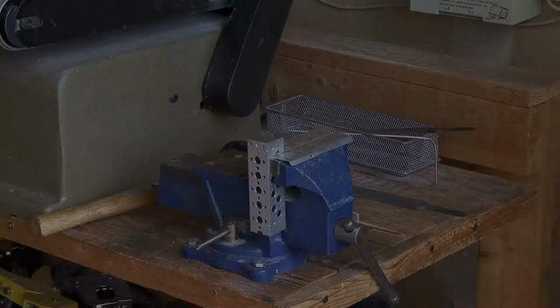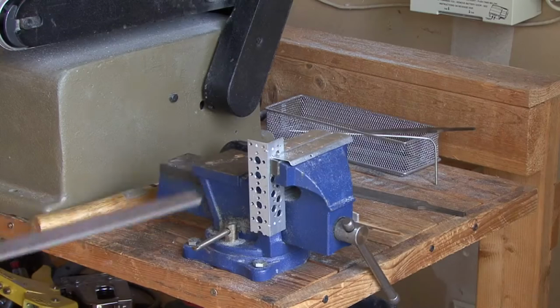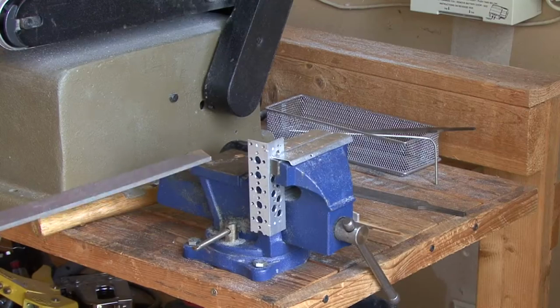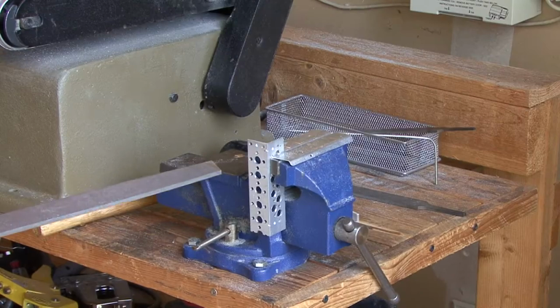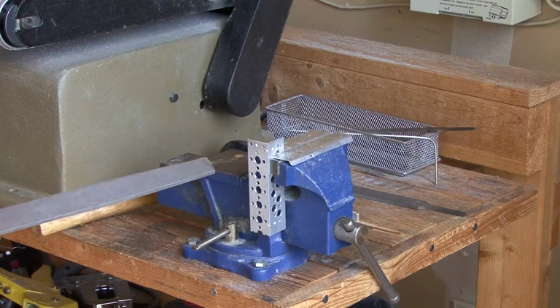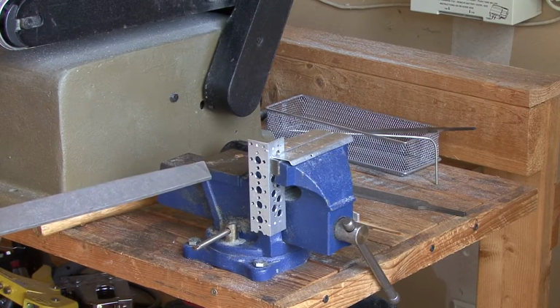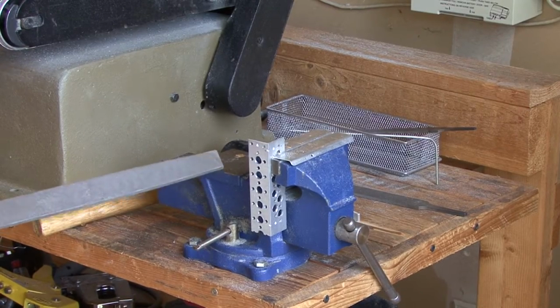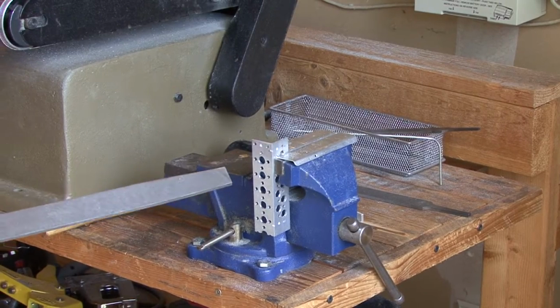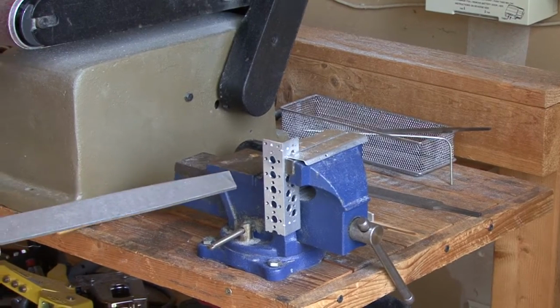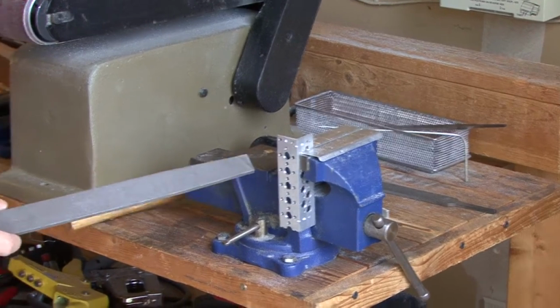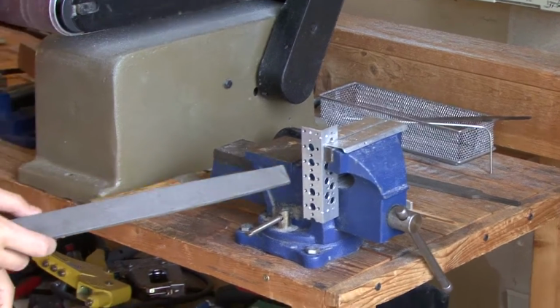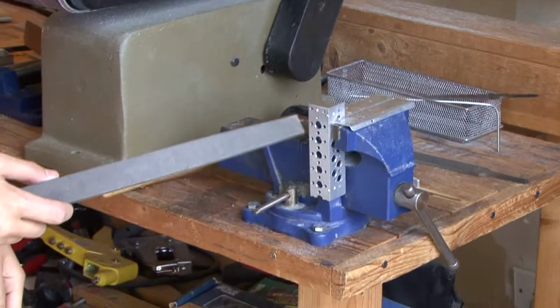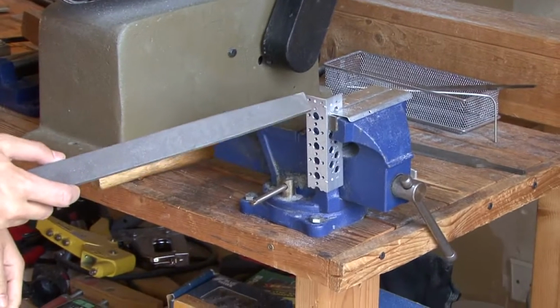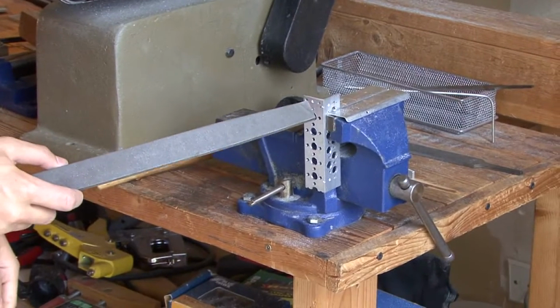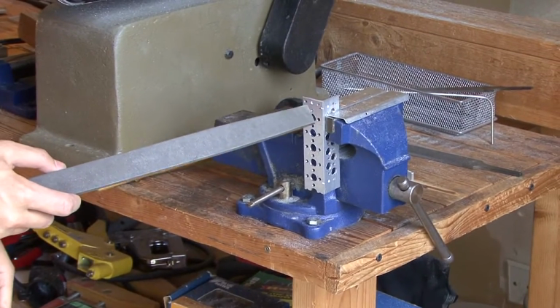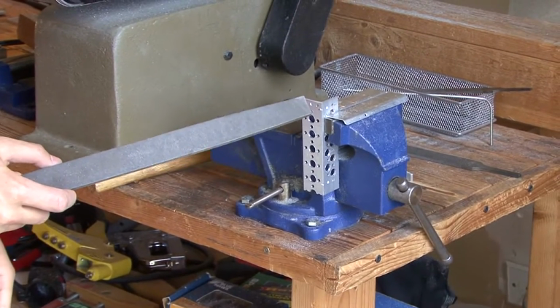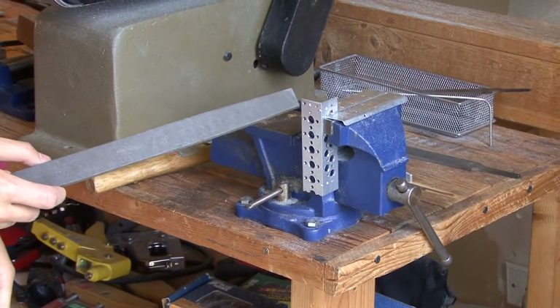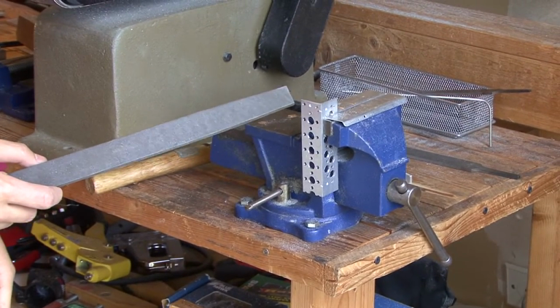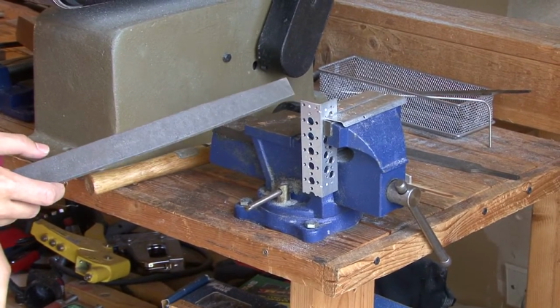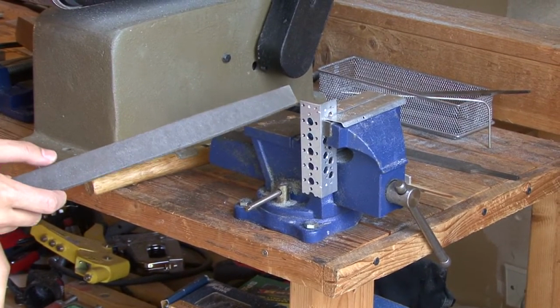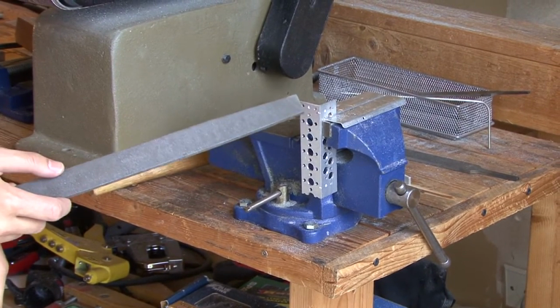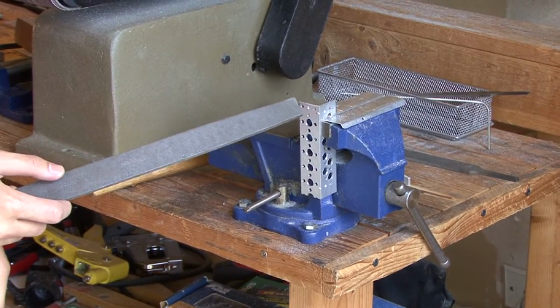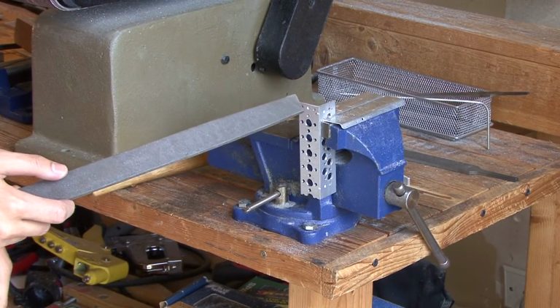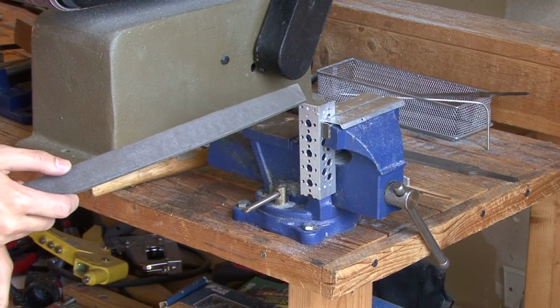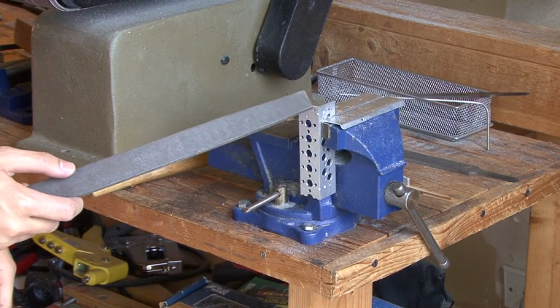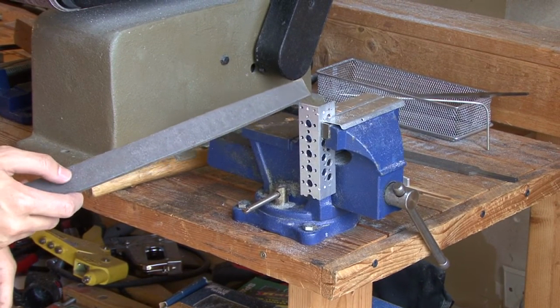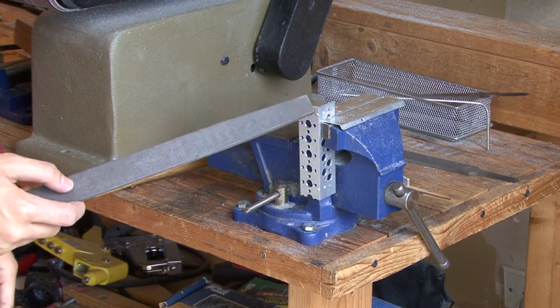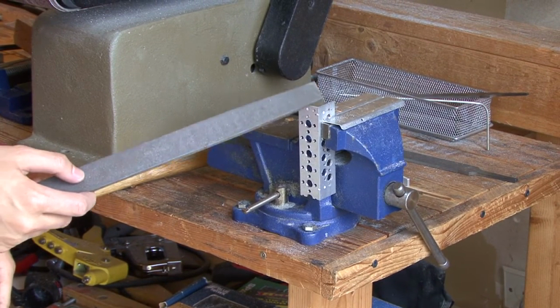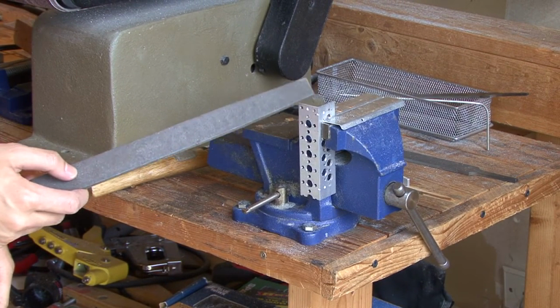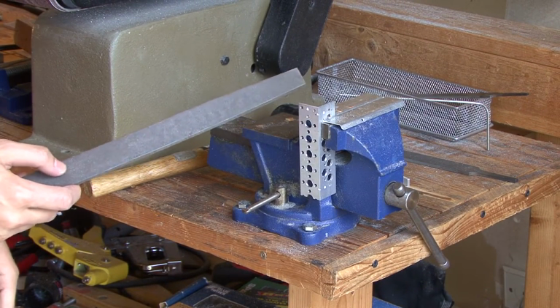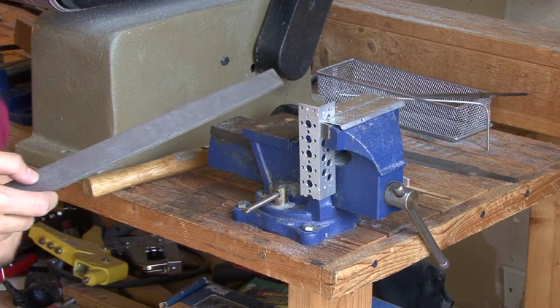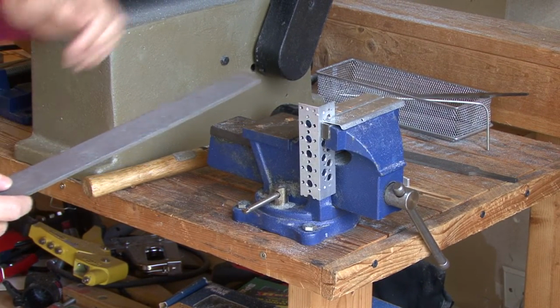Here we have our clamp, which we use to hold pieces down while we bend them more precisely to 90 degrees or to file them more precisely.